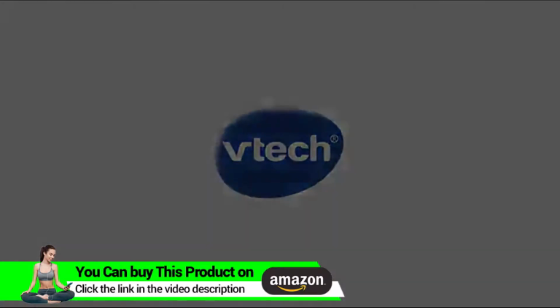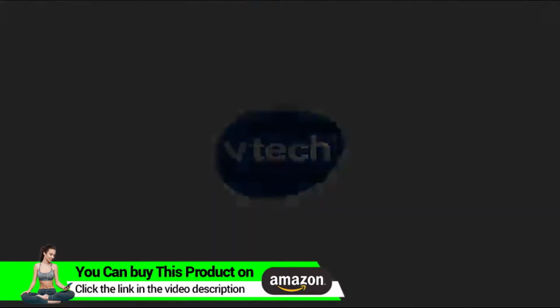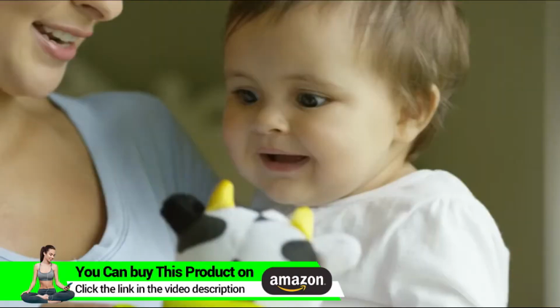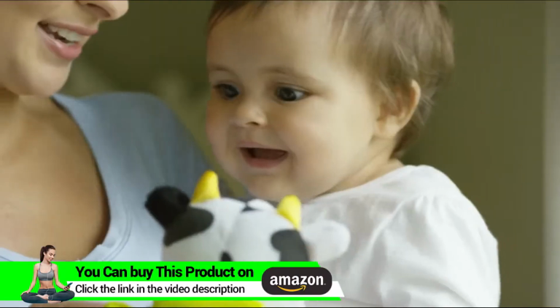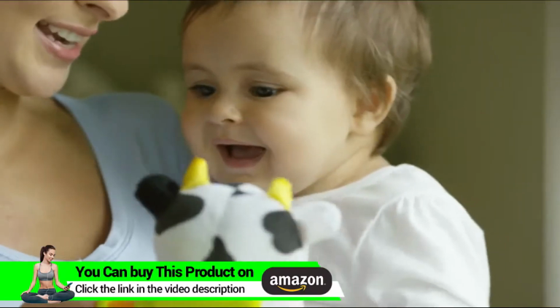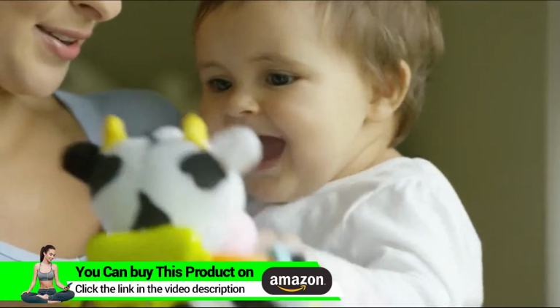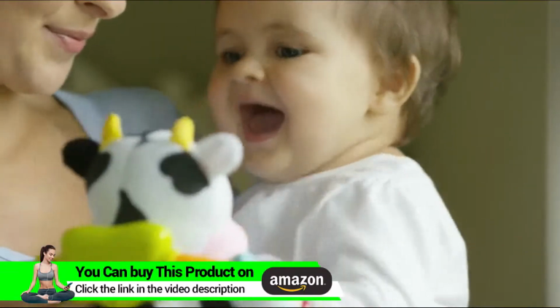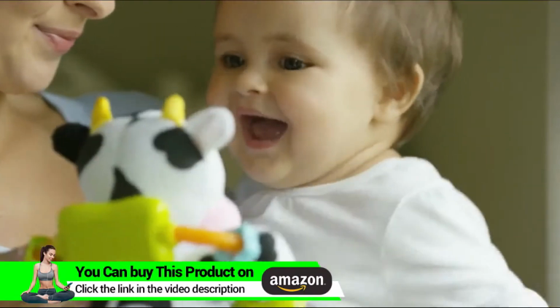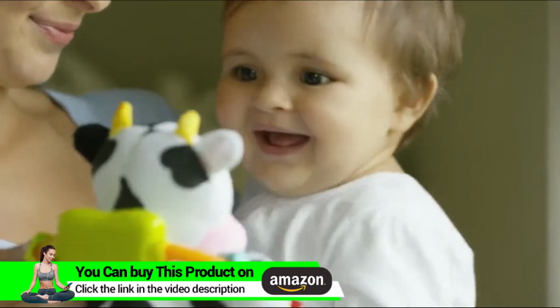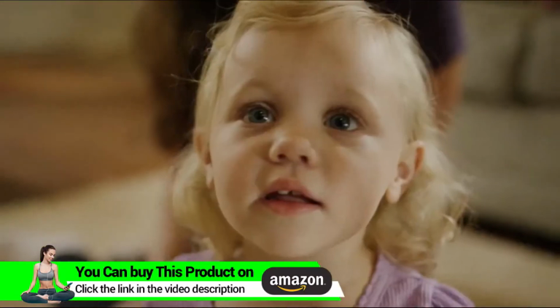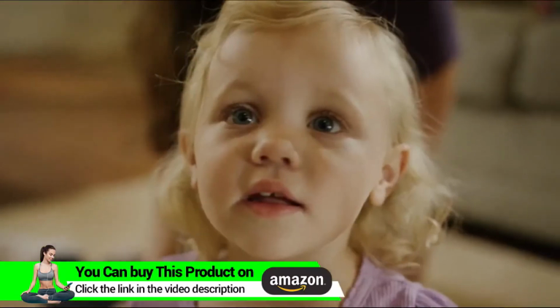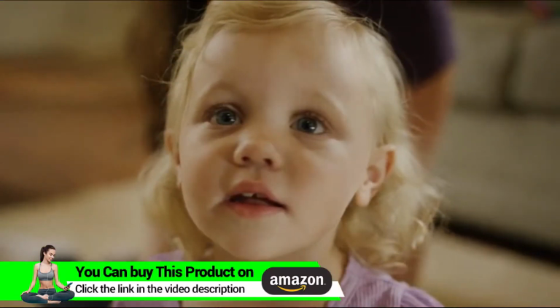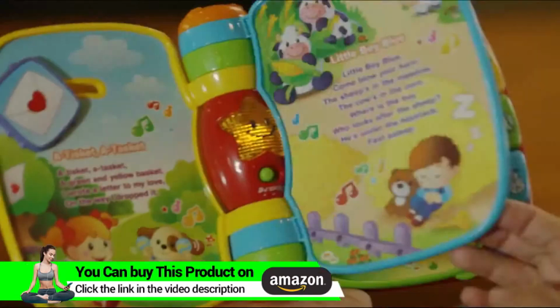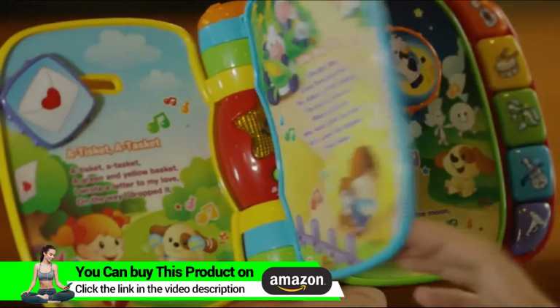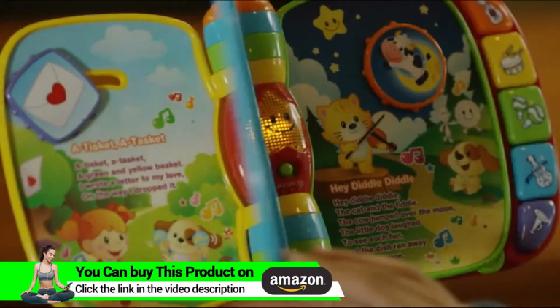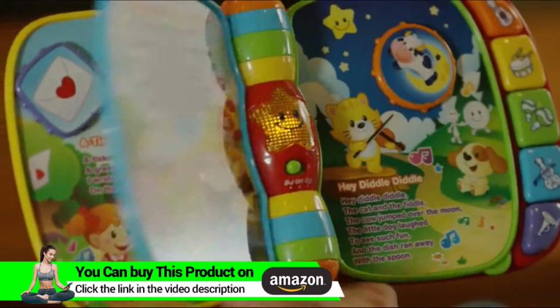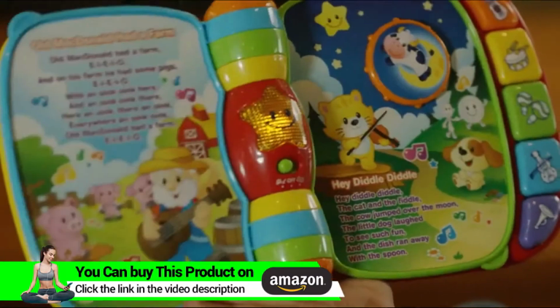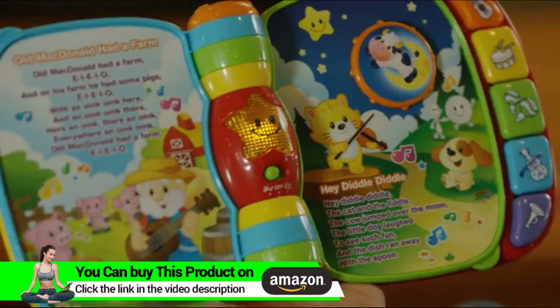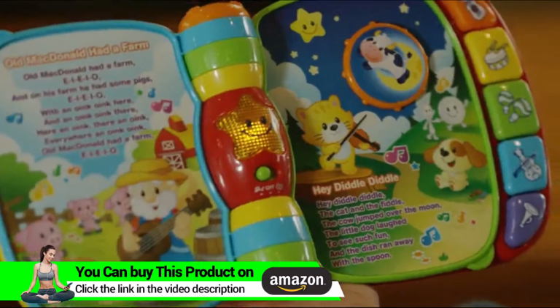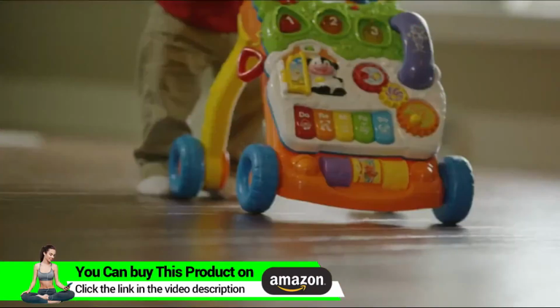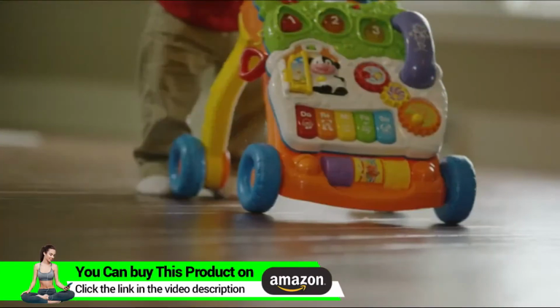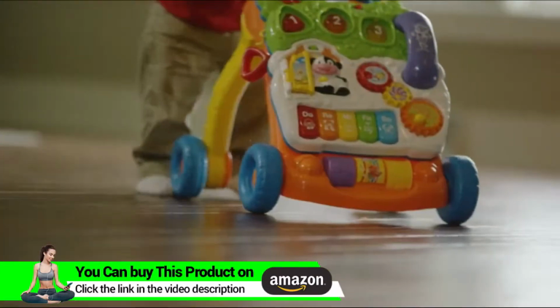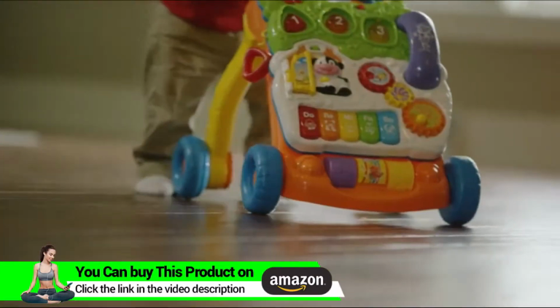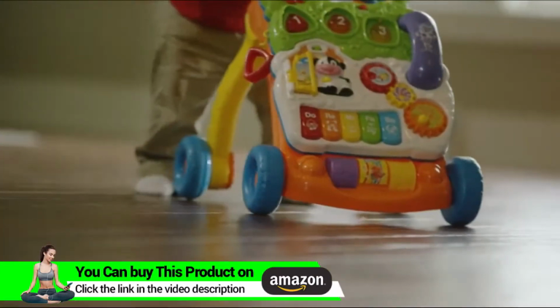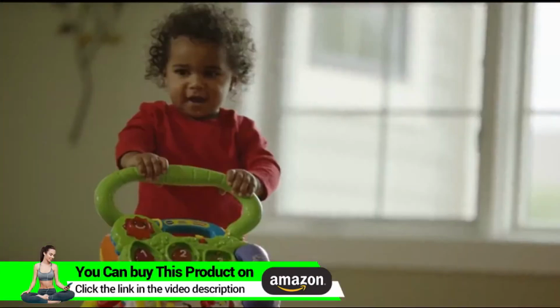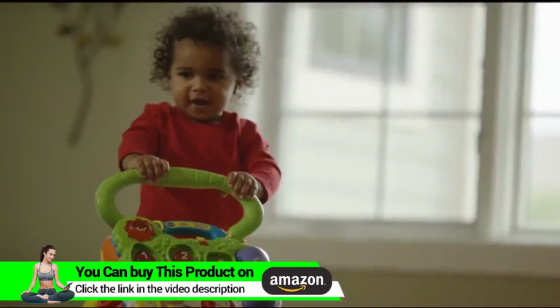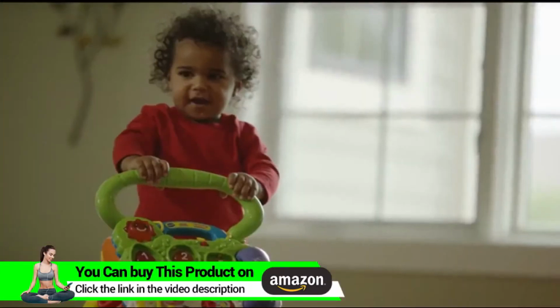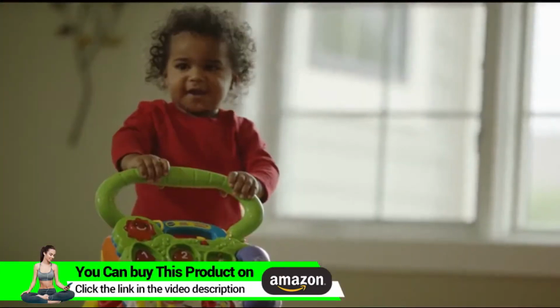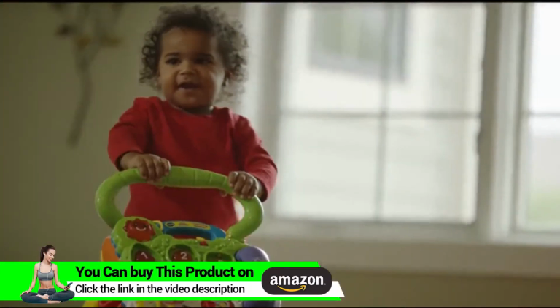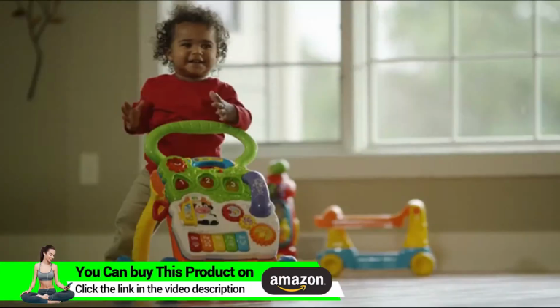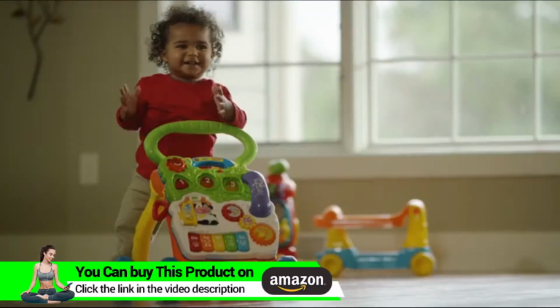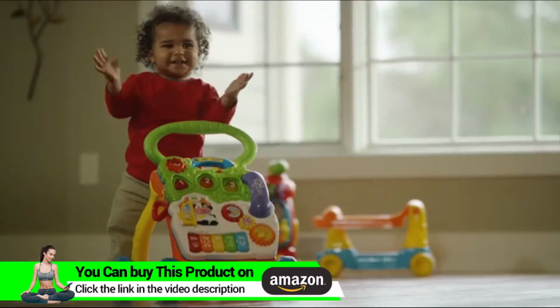Kids grow up in the blink of an eye. From first words to first steps, they're on a journey of discovery.